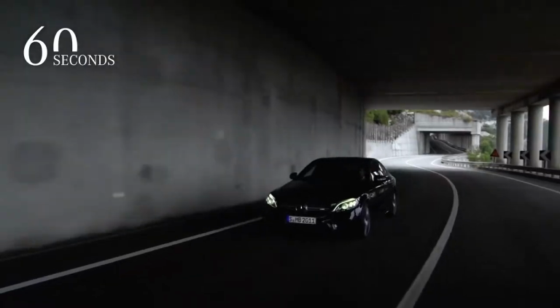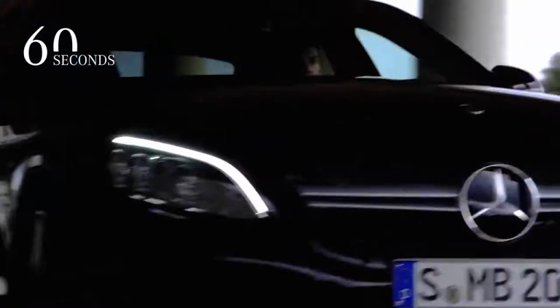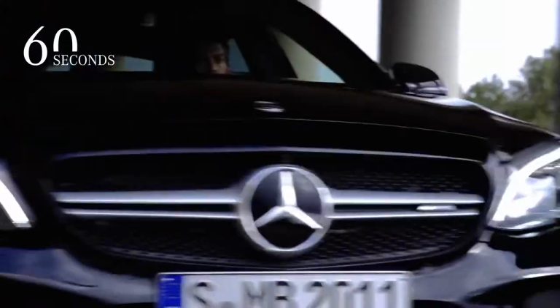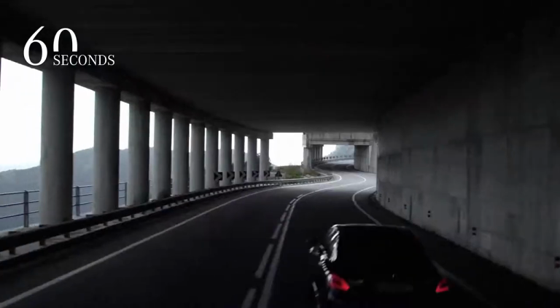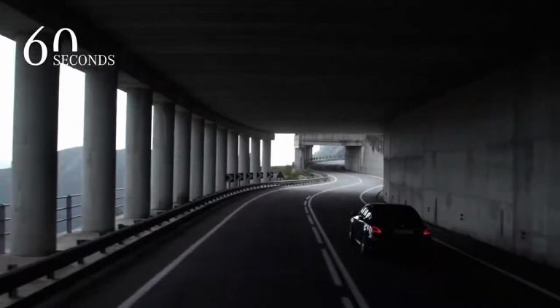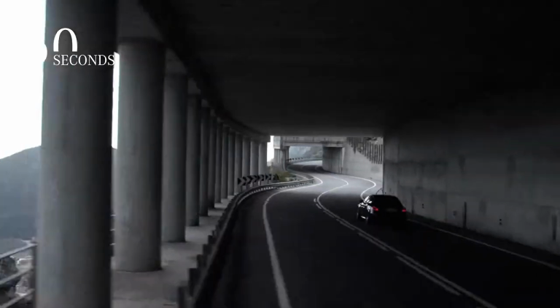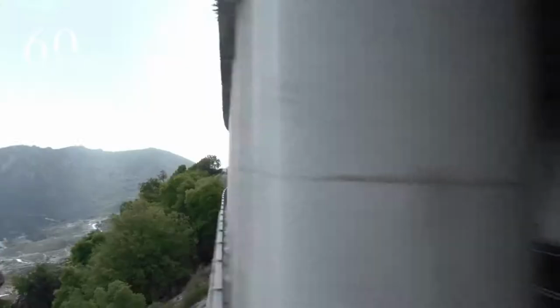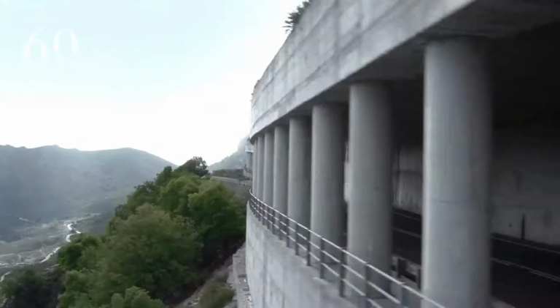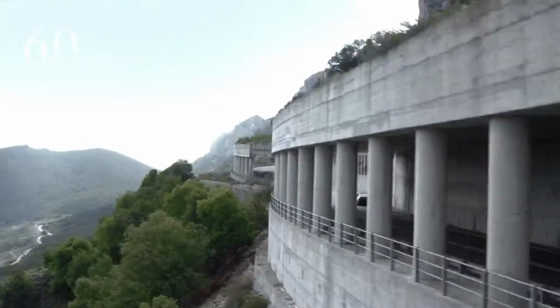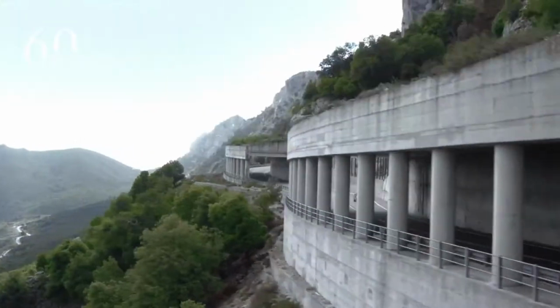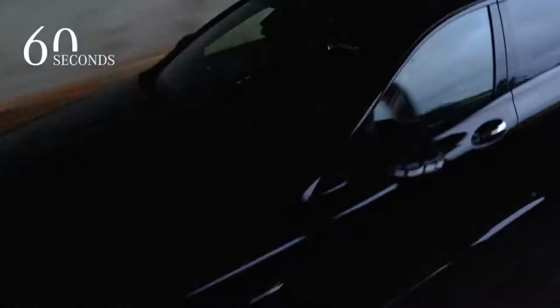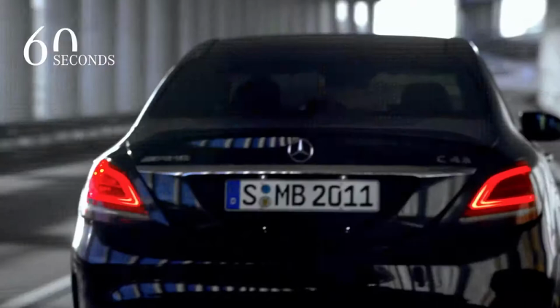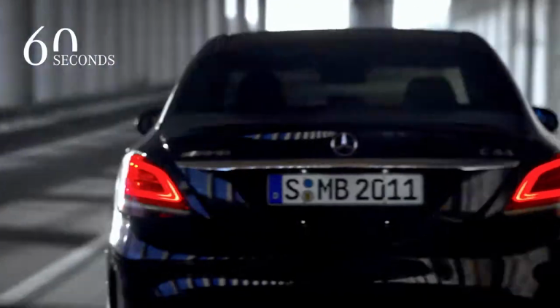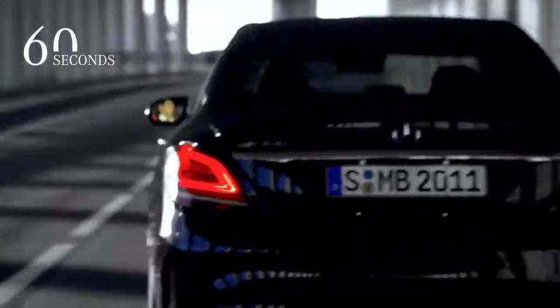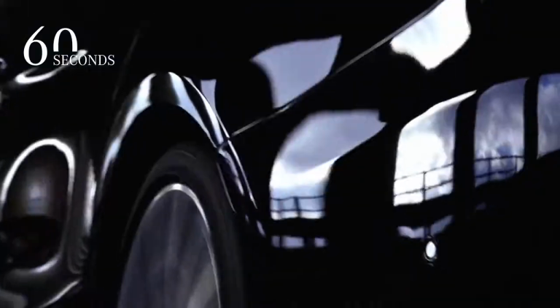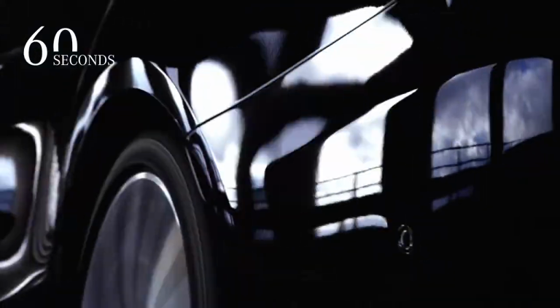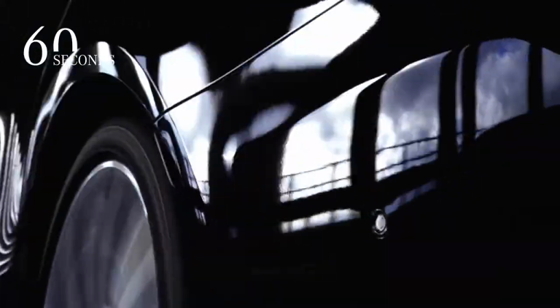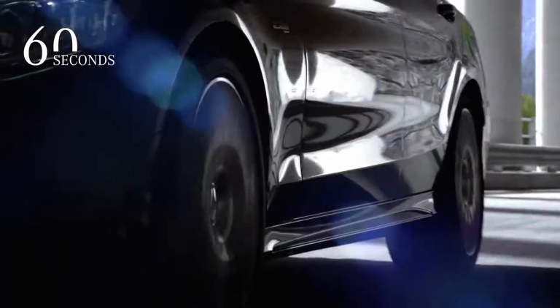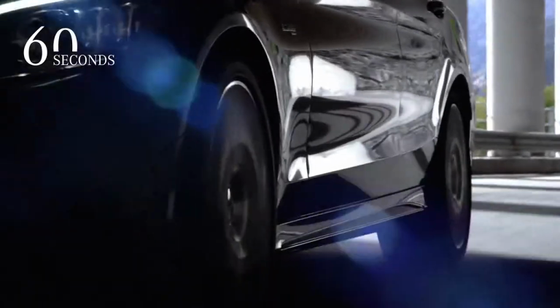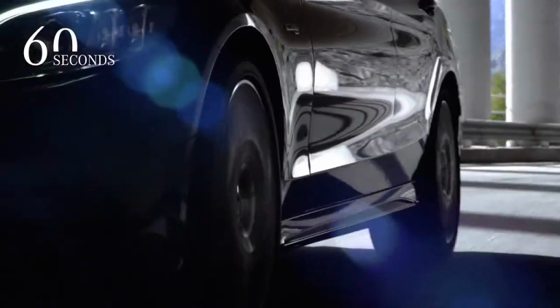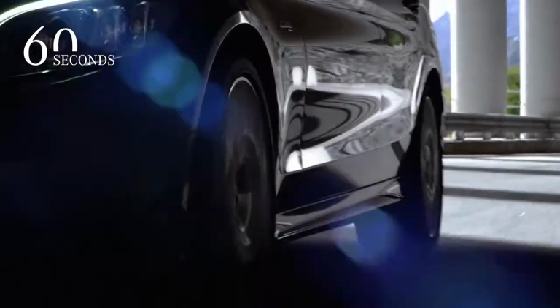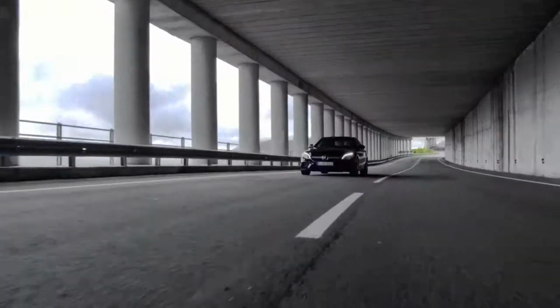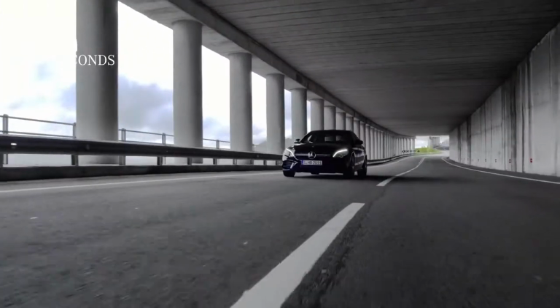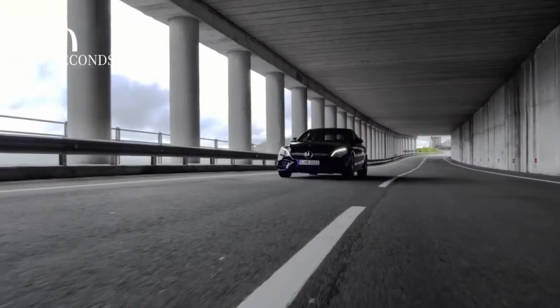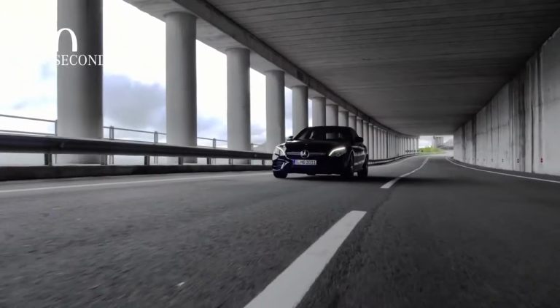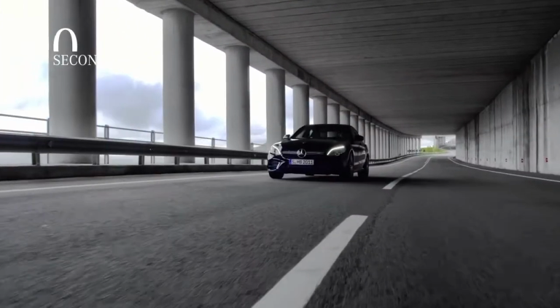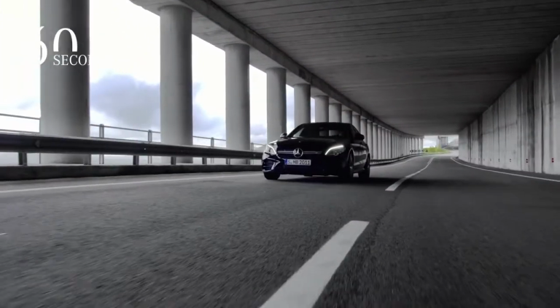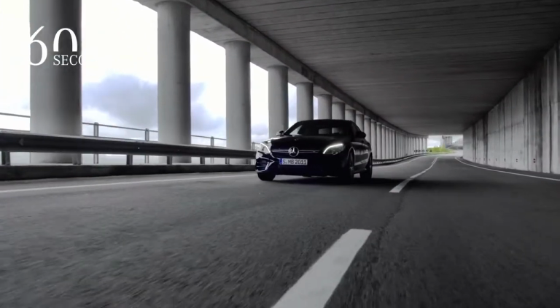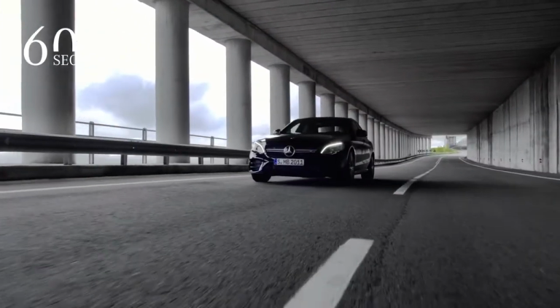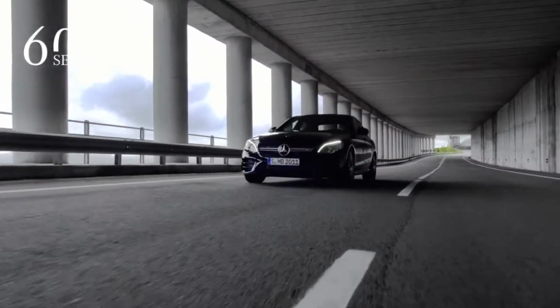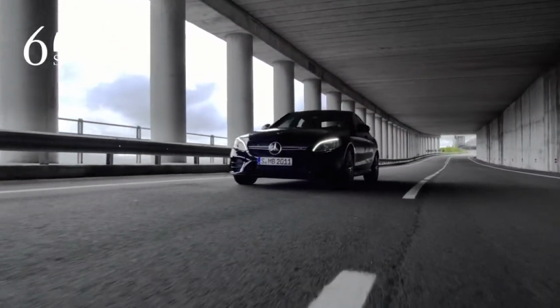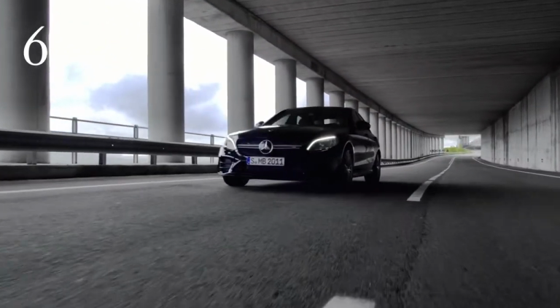Also a new Mercedes-AMG C43 is available with refined design and even more output.